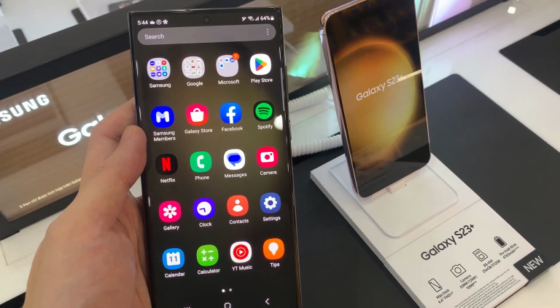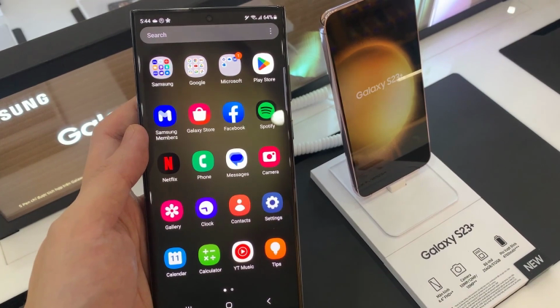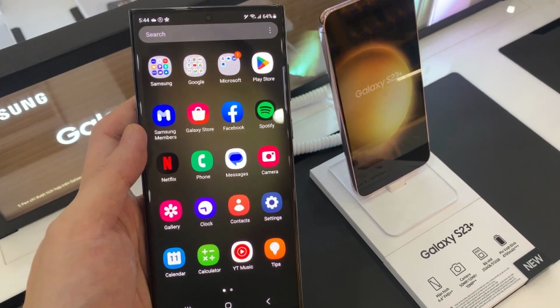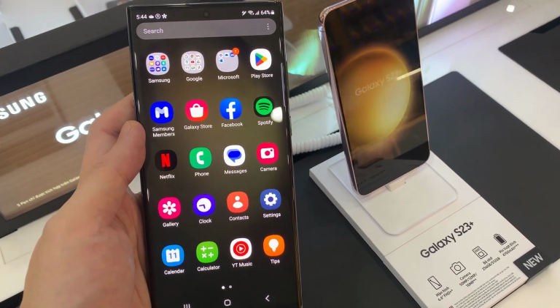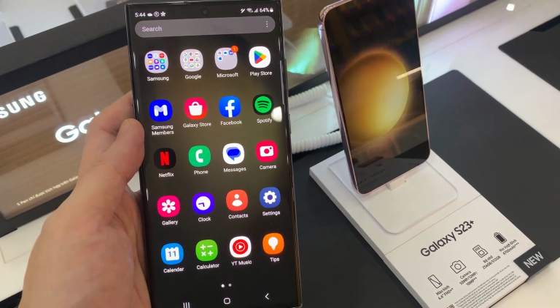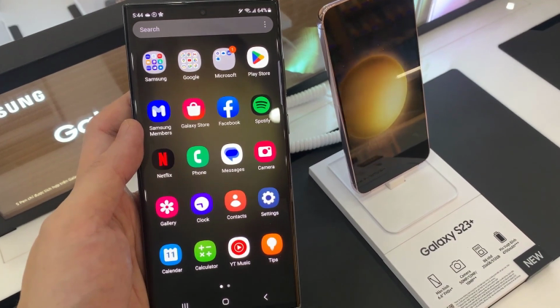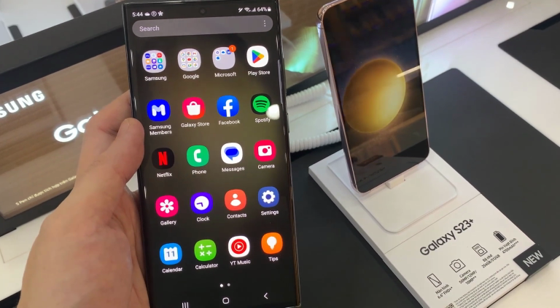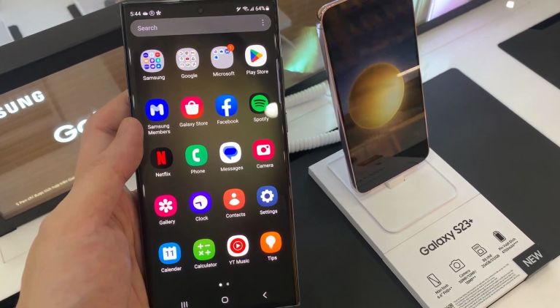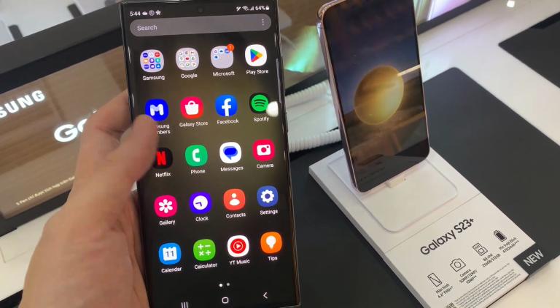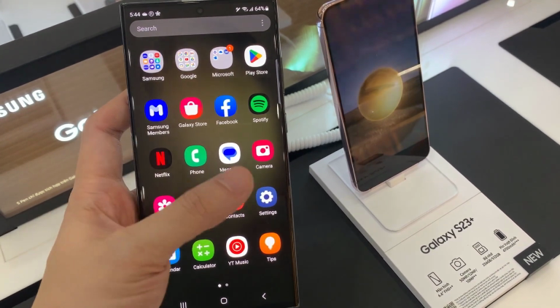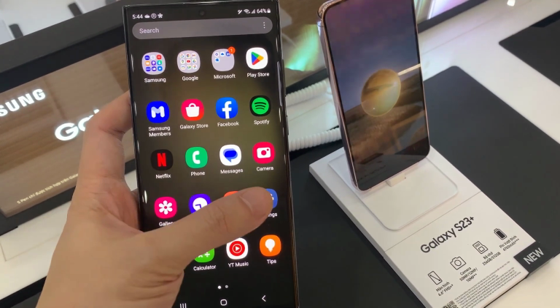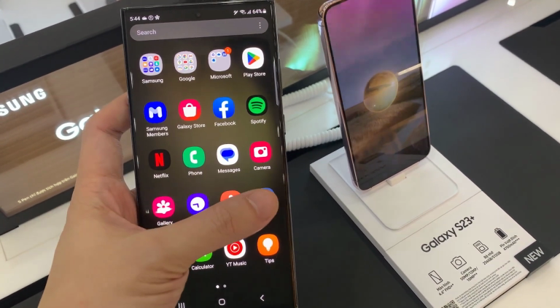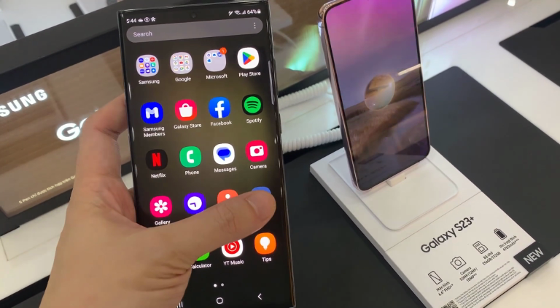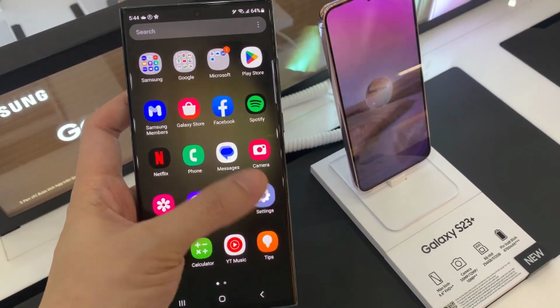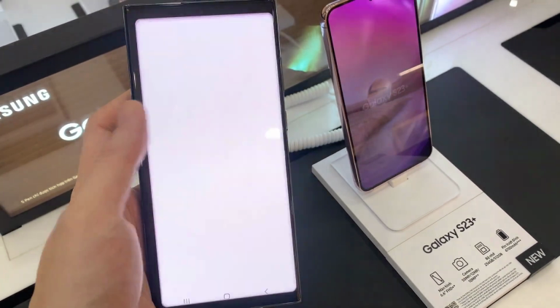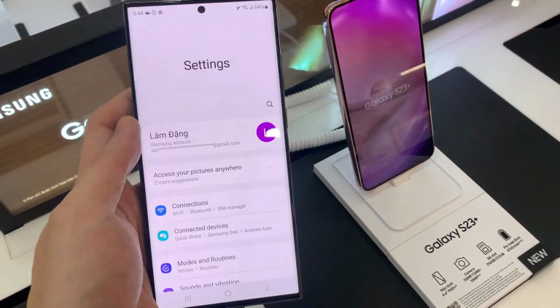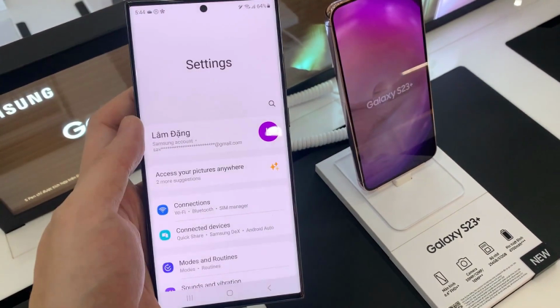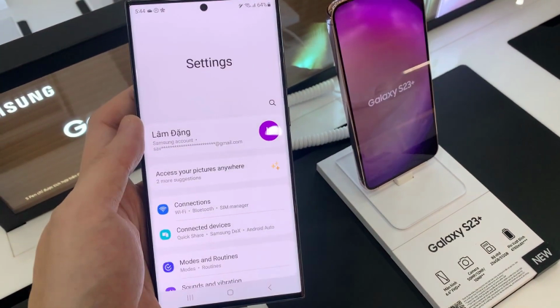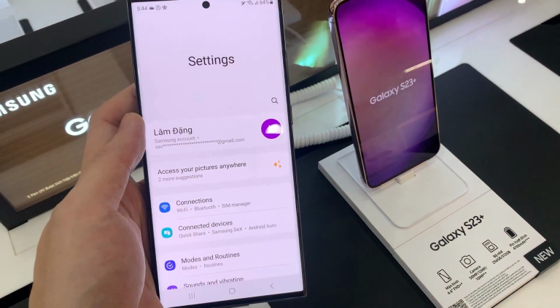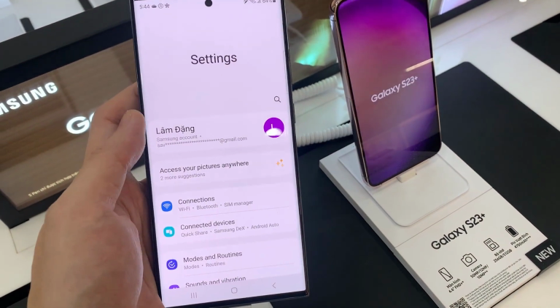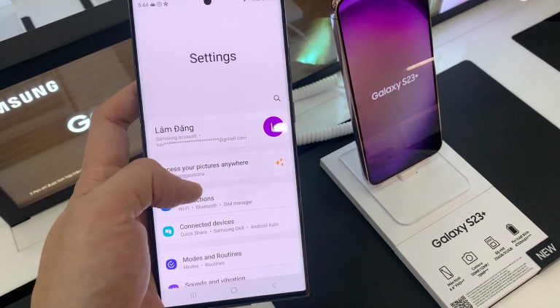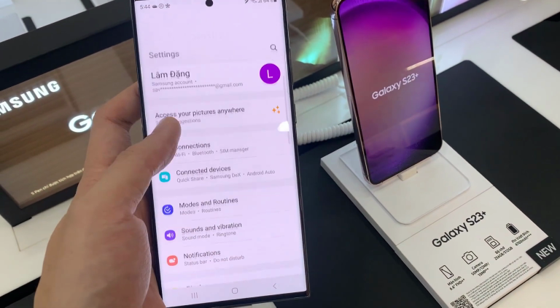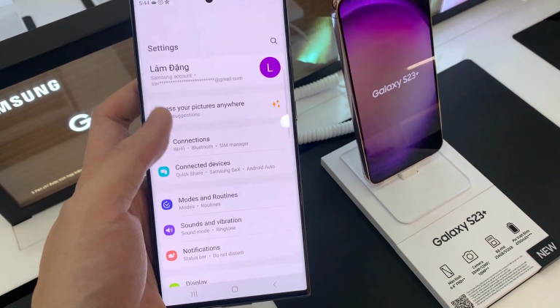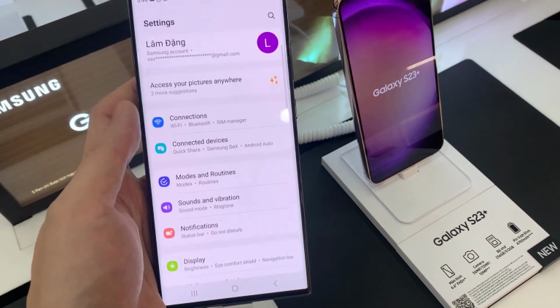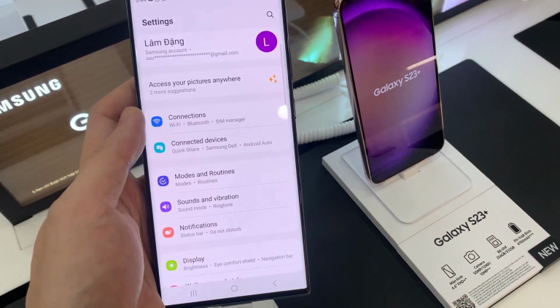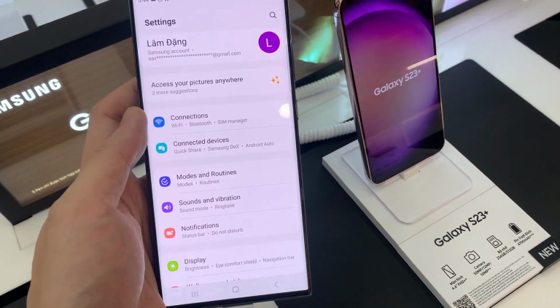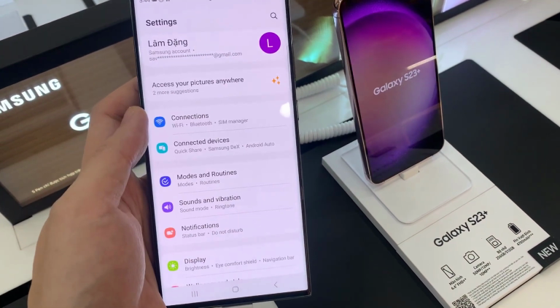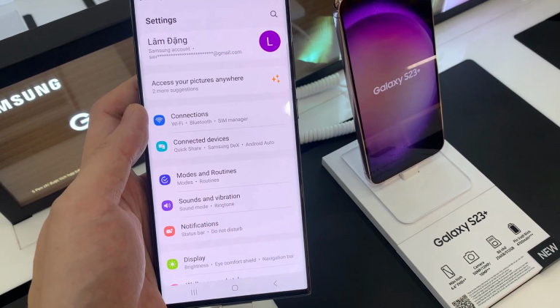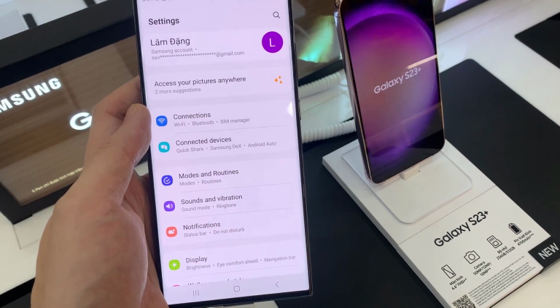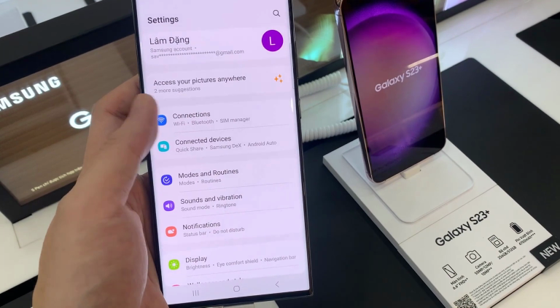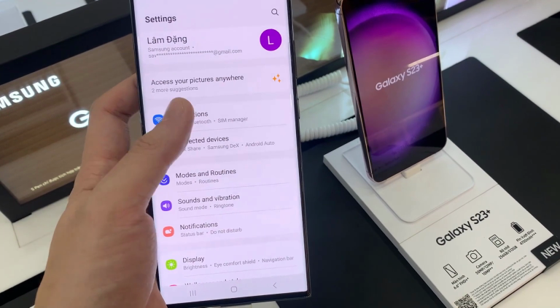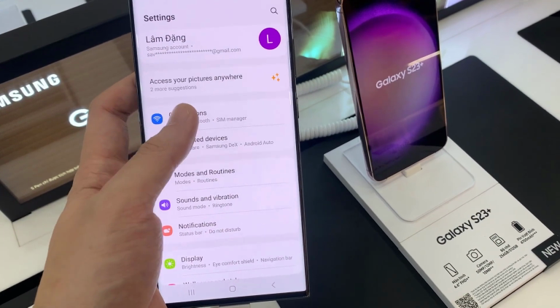First, open Settings. In Settings, go down and tap on Connections.